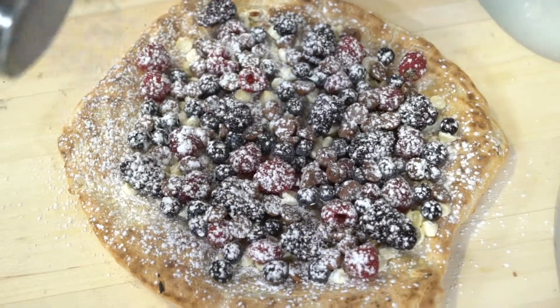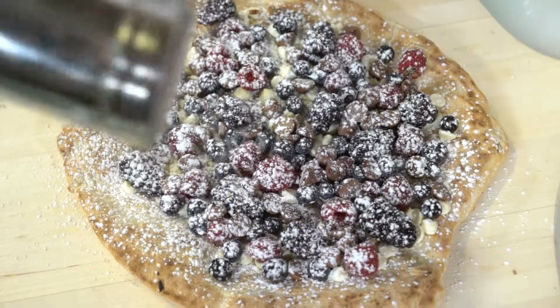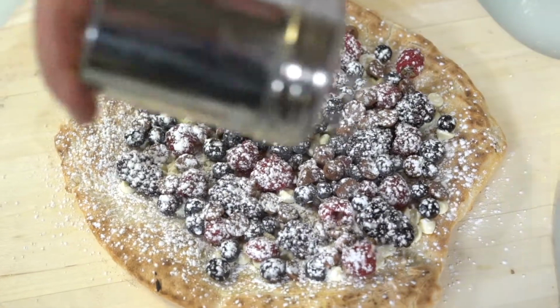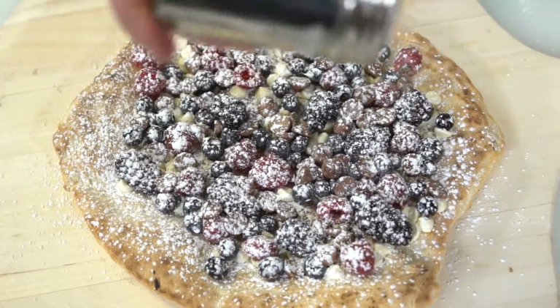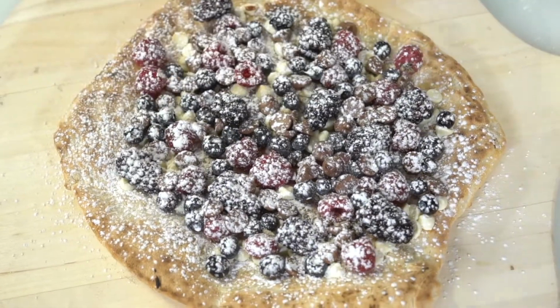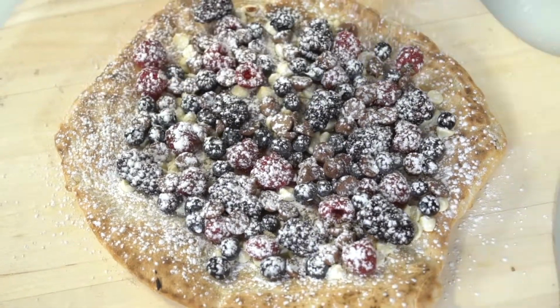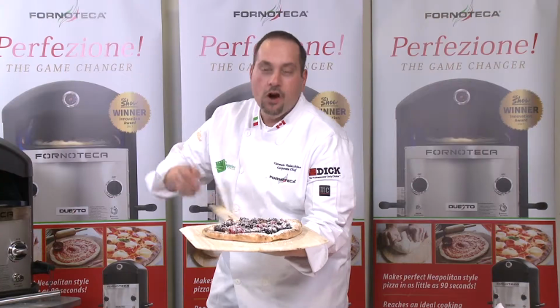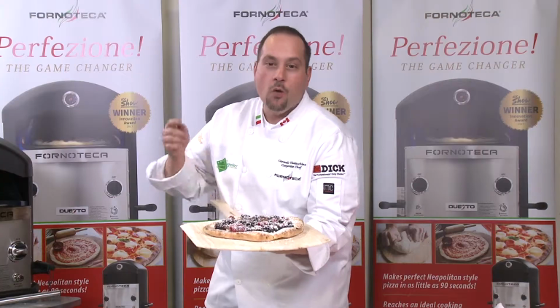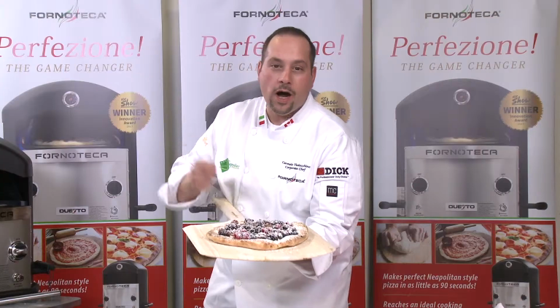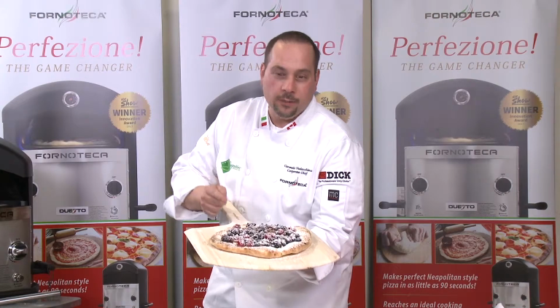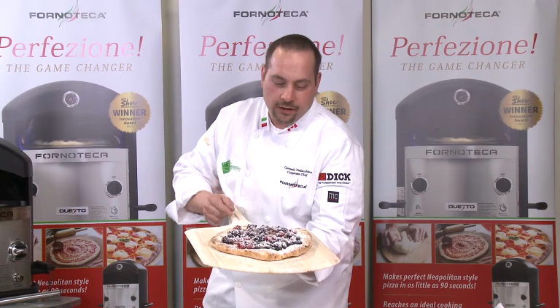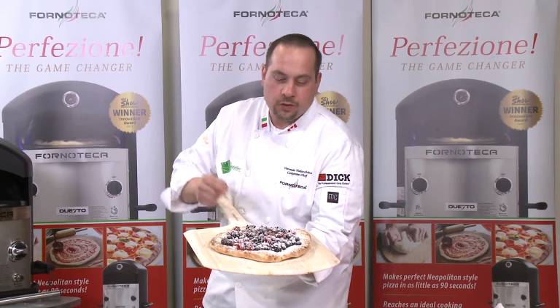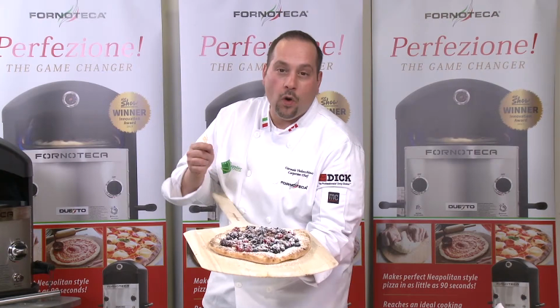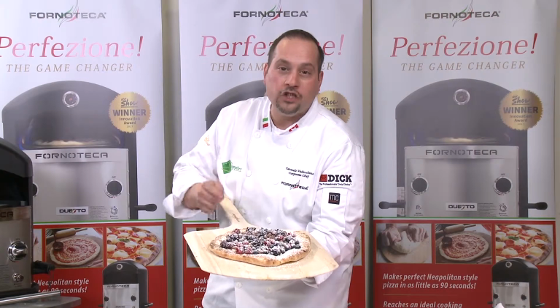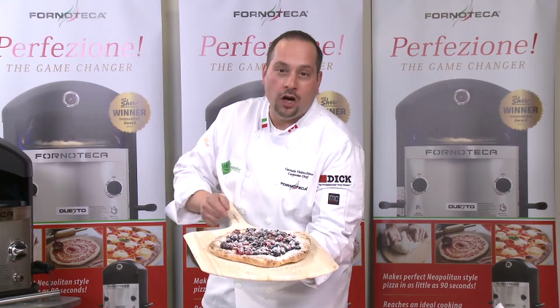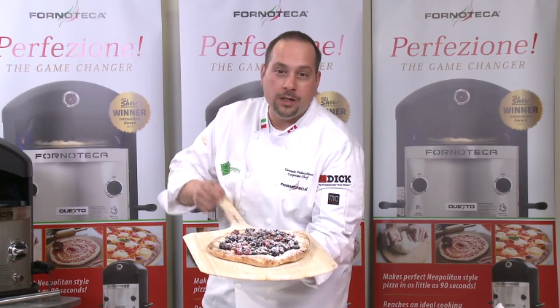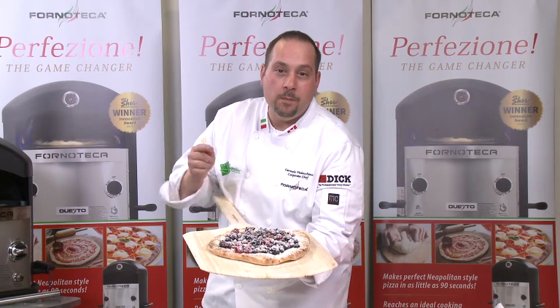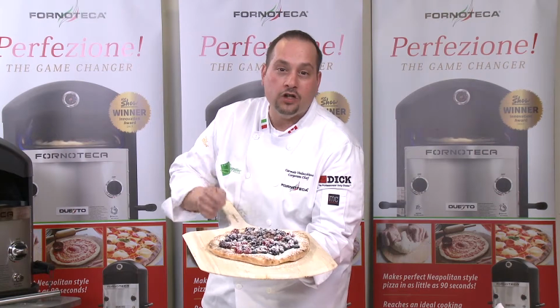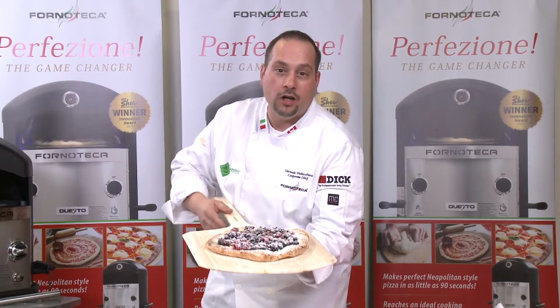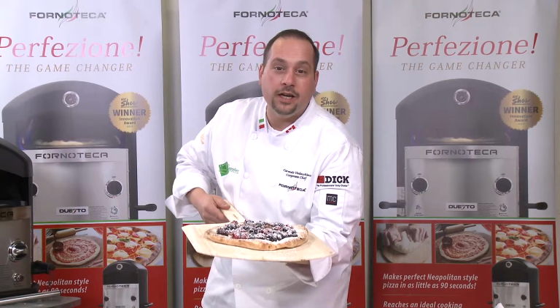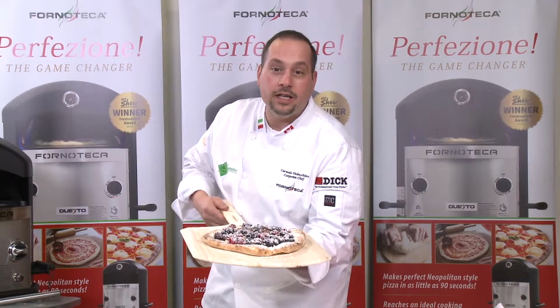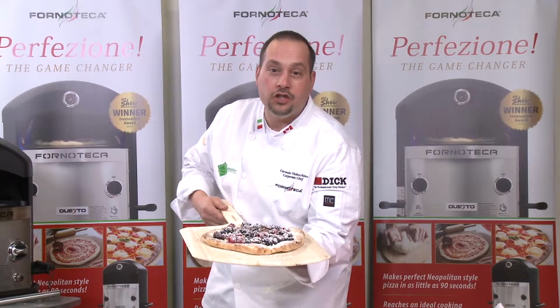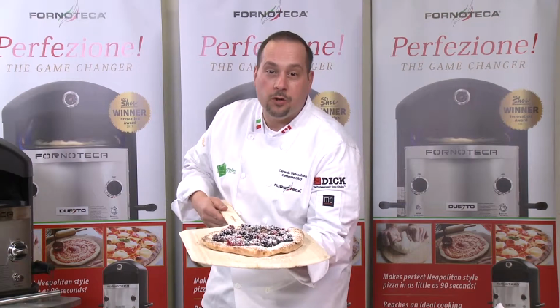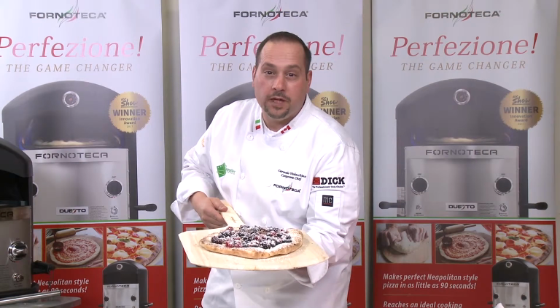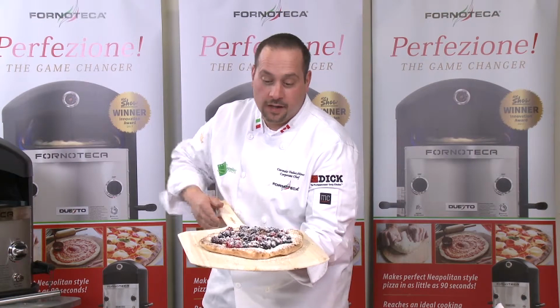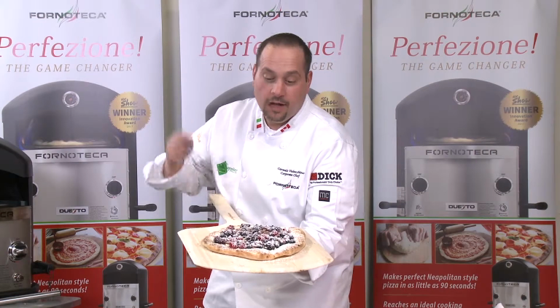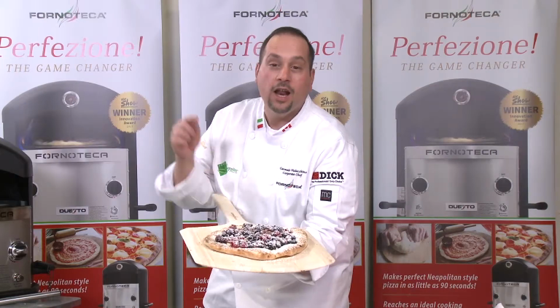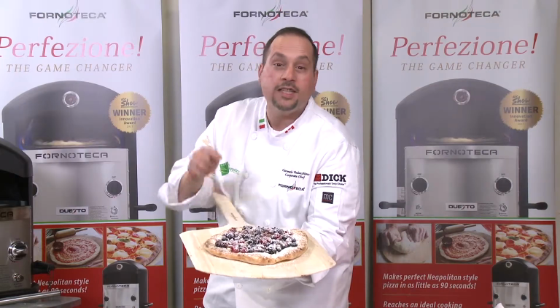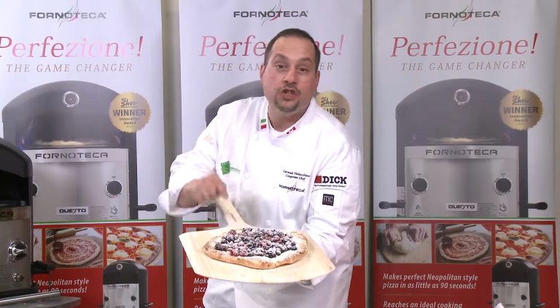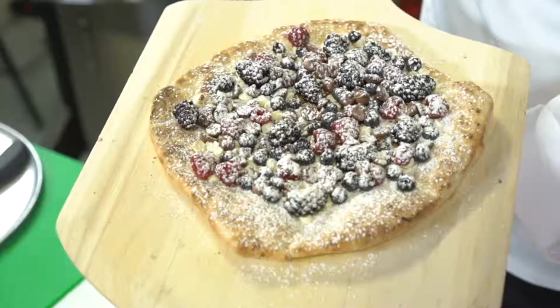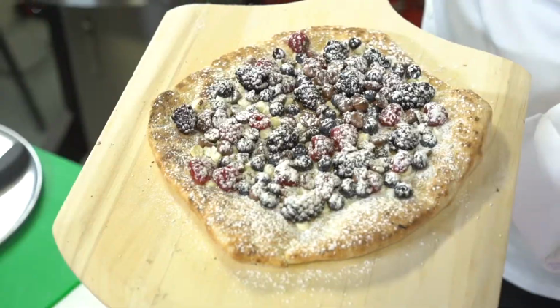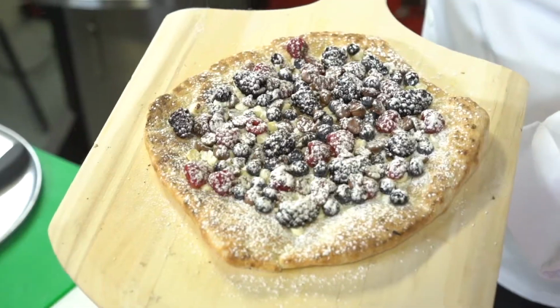Look at this — wild berries, white chocolate, milk chocolate and icing sugar pizza. Let's enjoy this one.